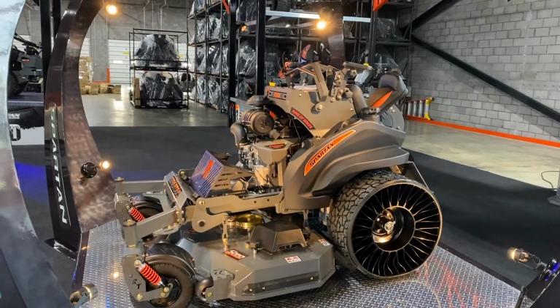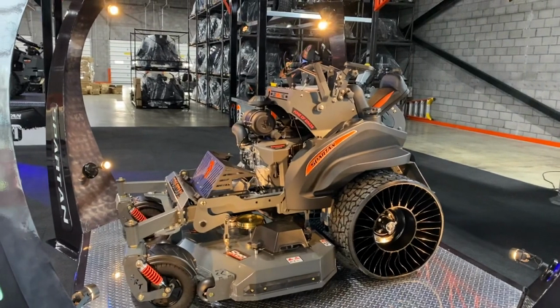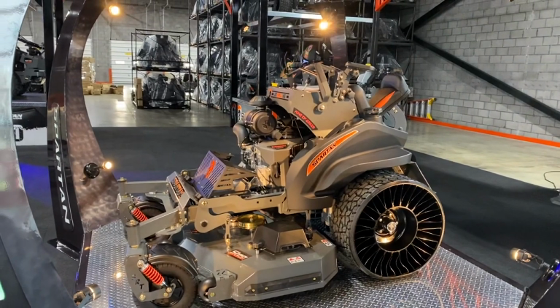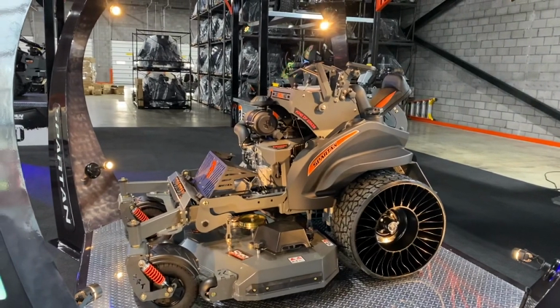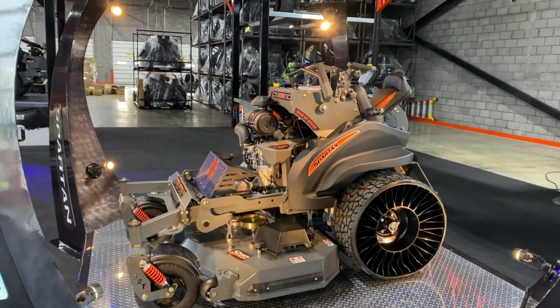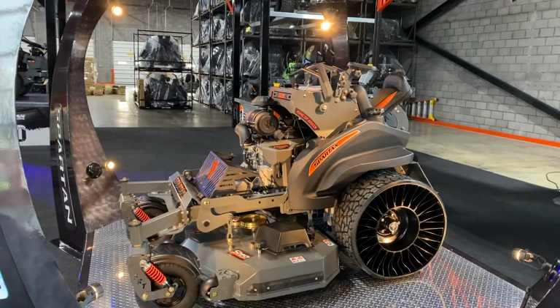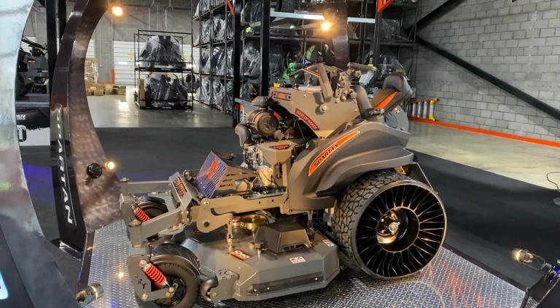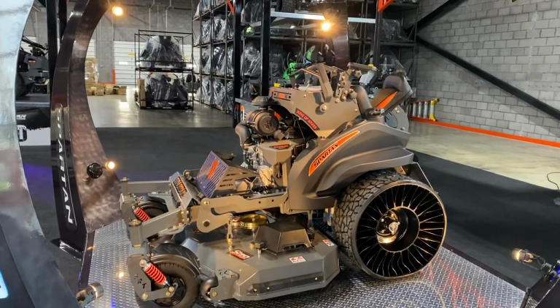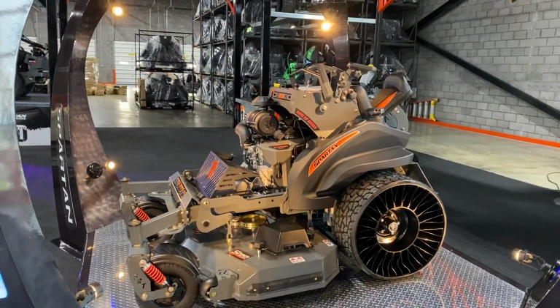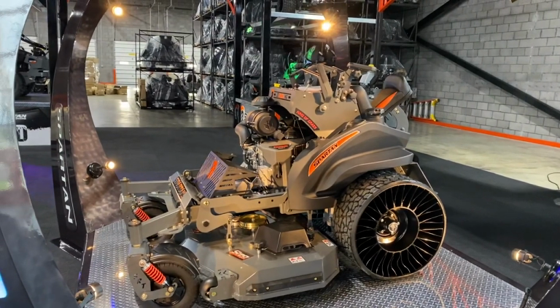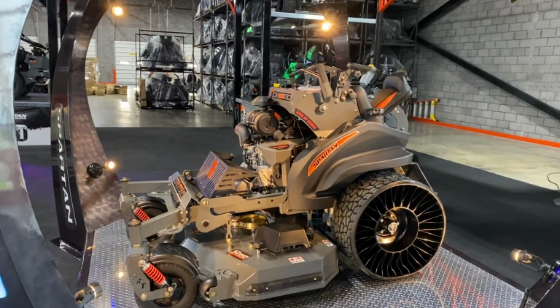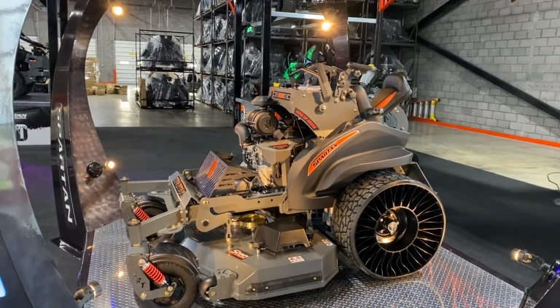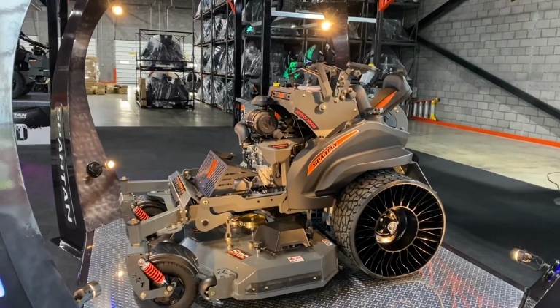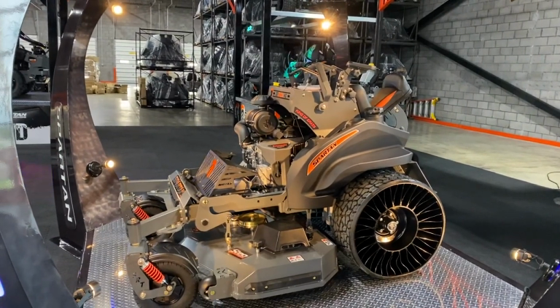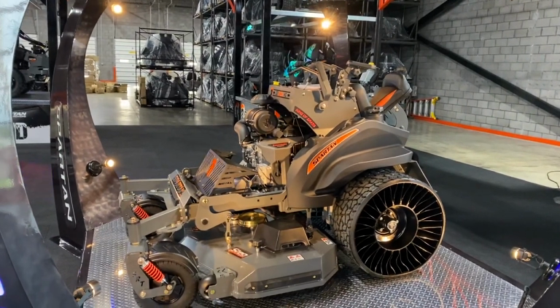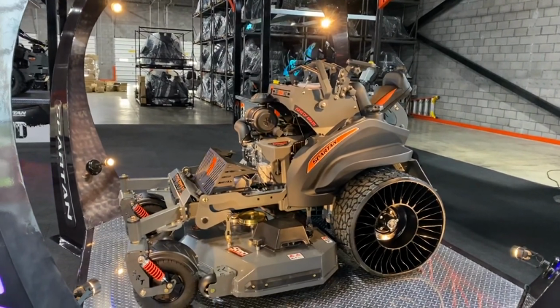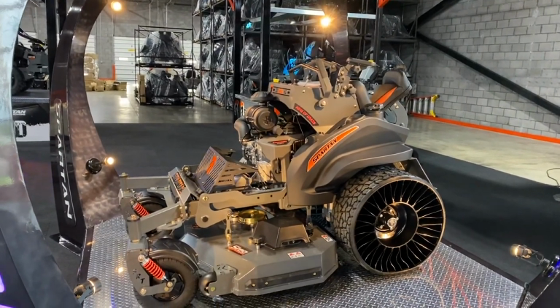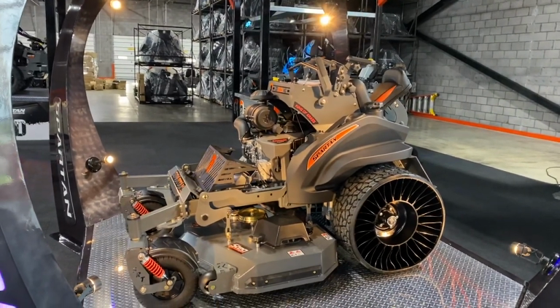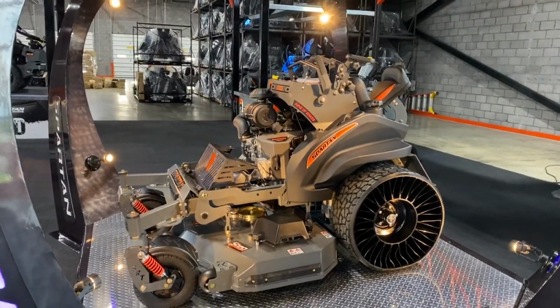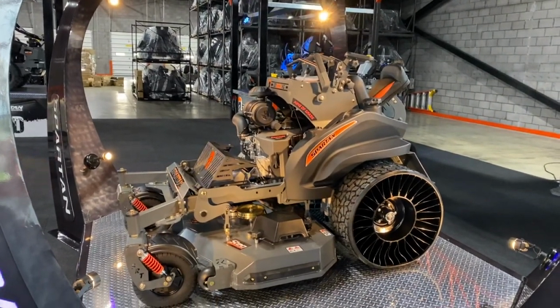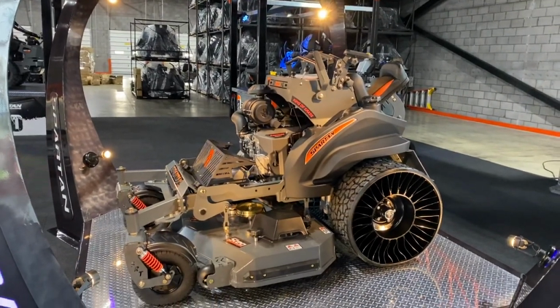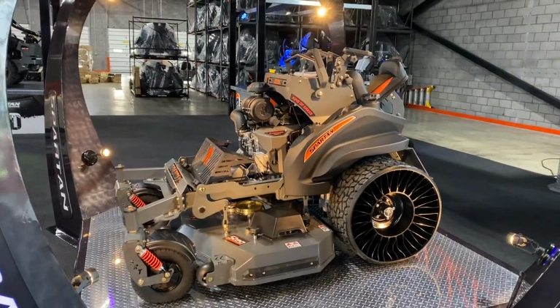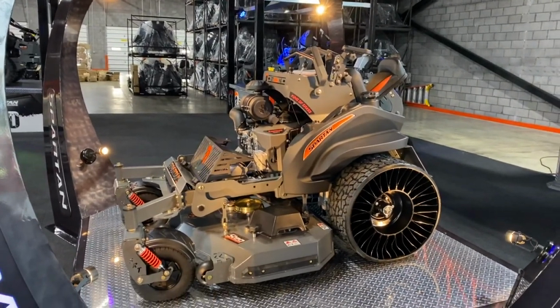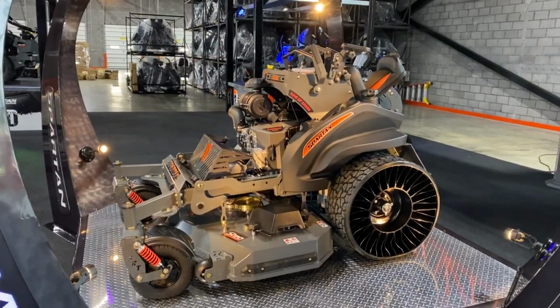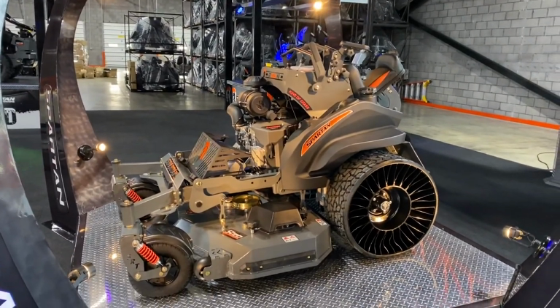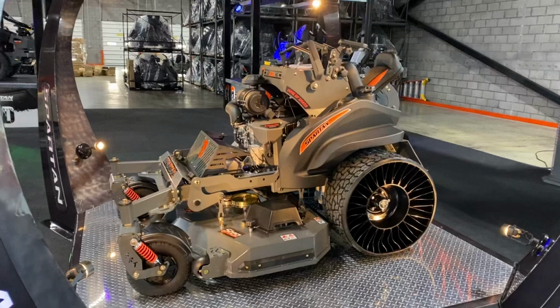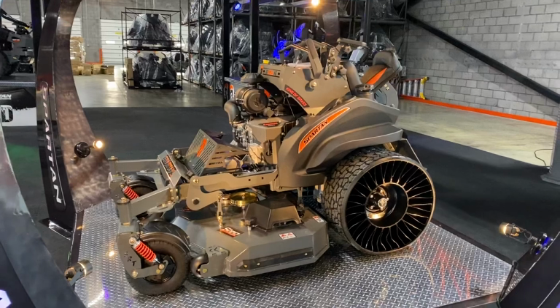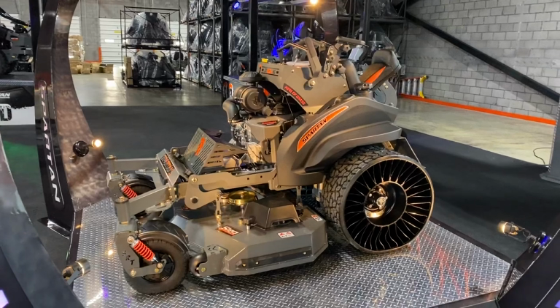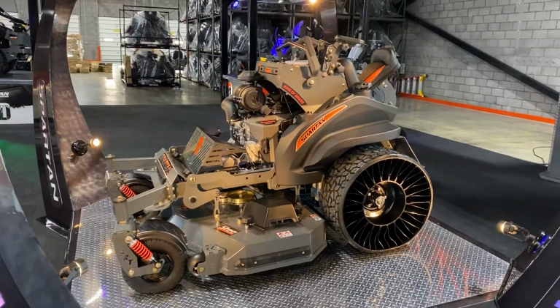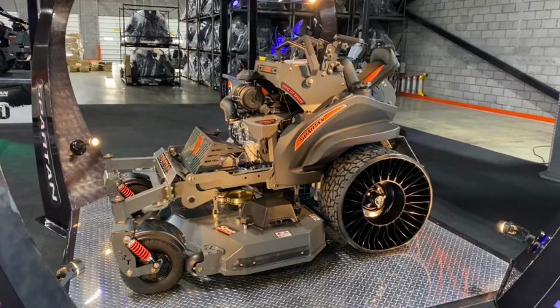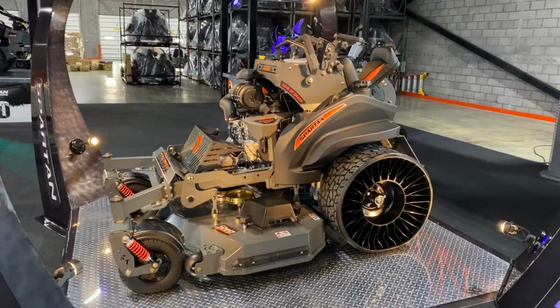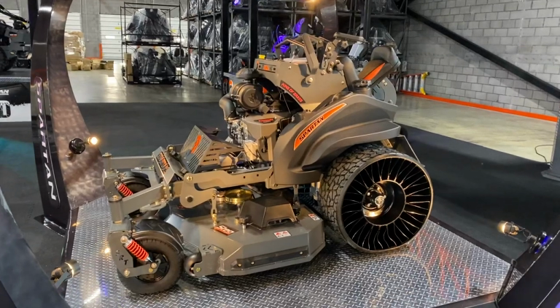The Spartan KG Stander. Visit SpartanMowers.com.